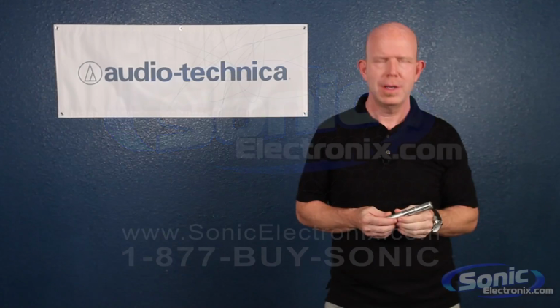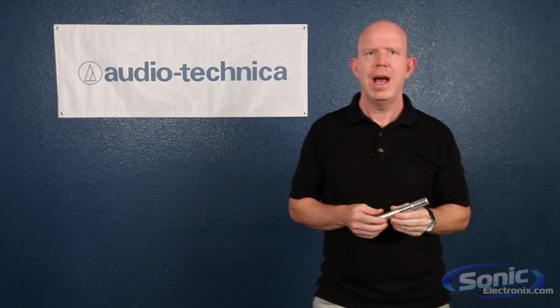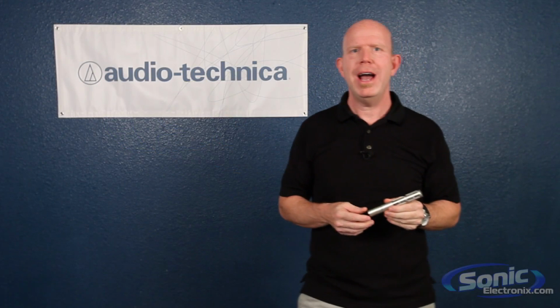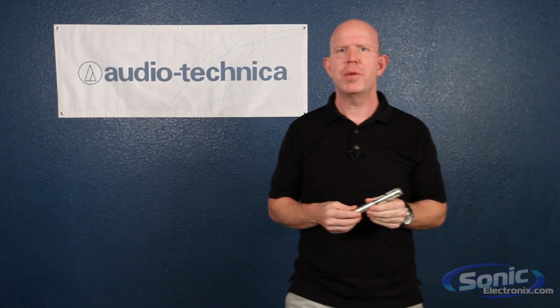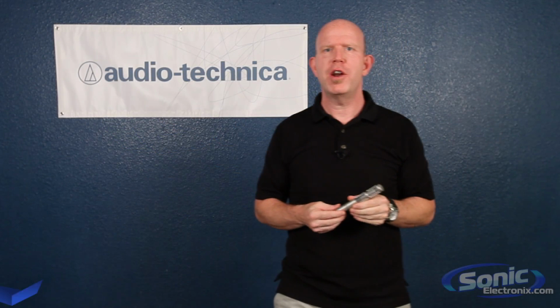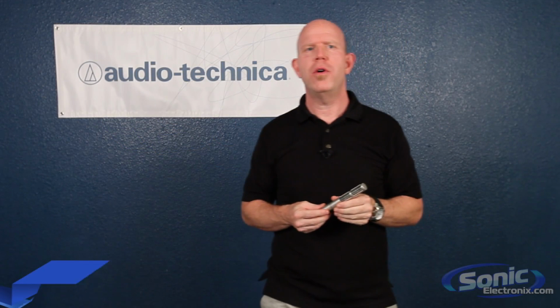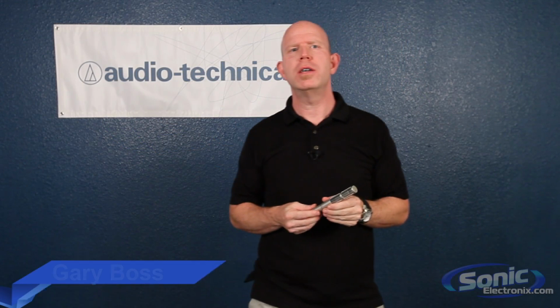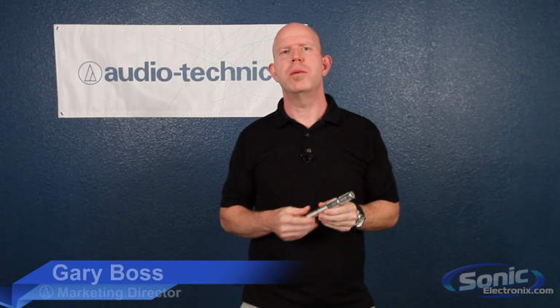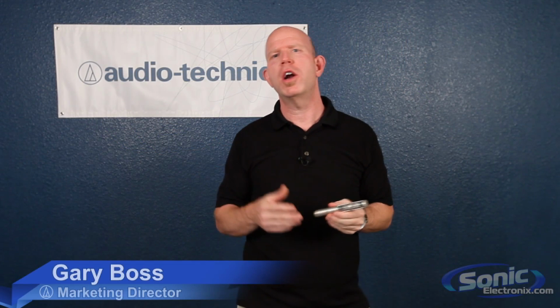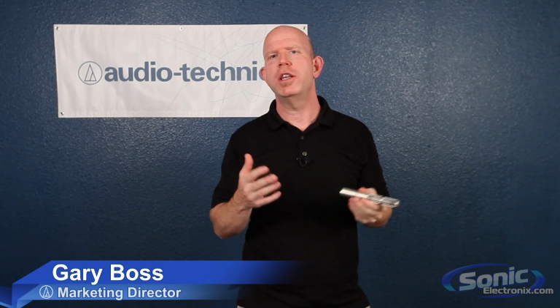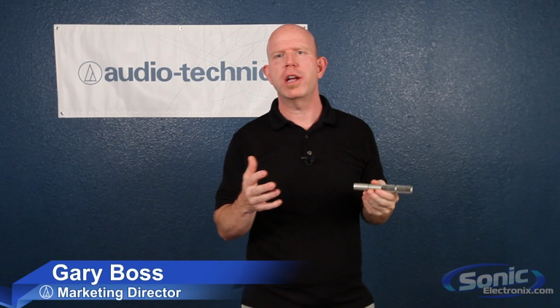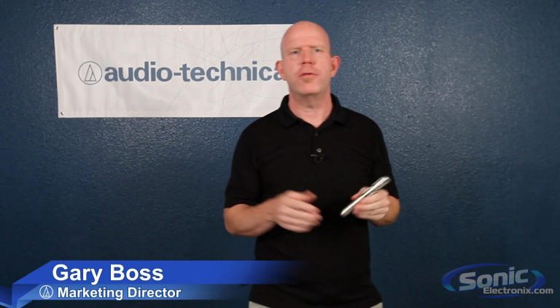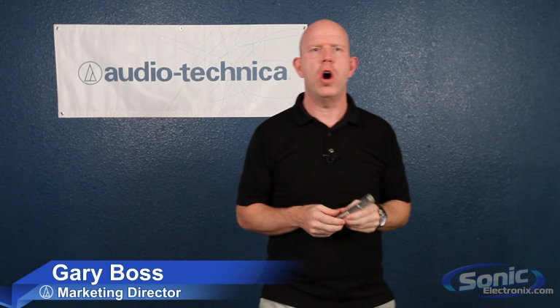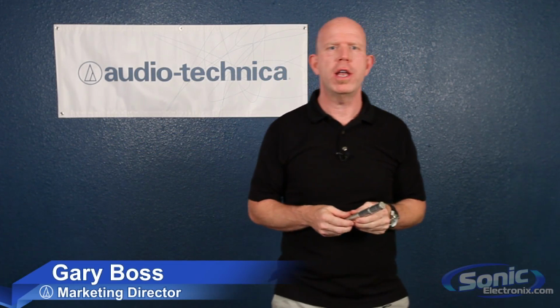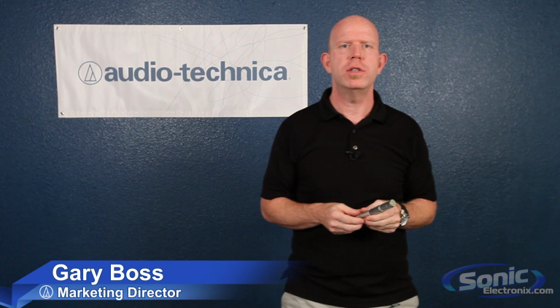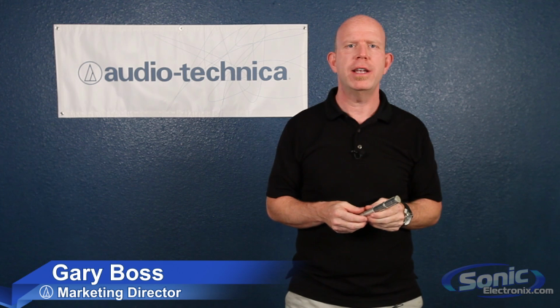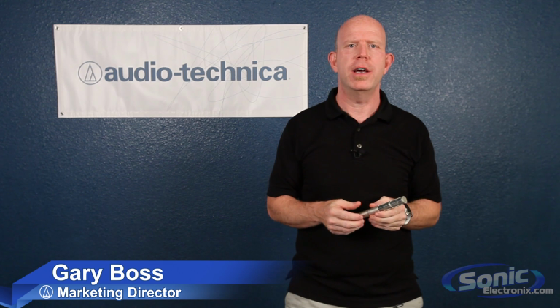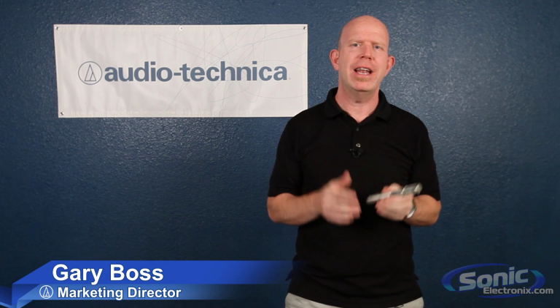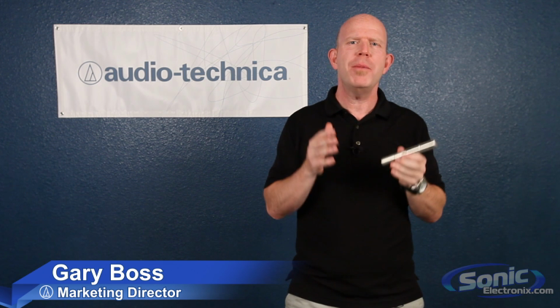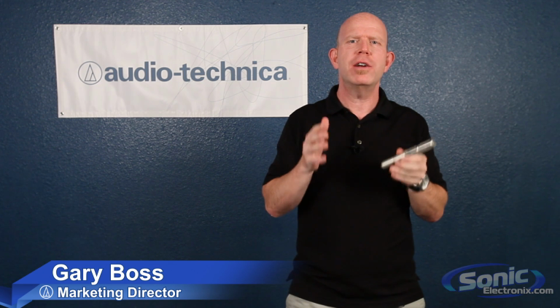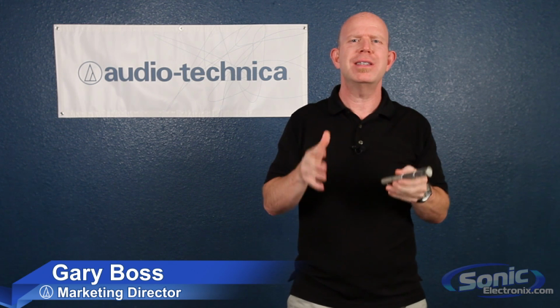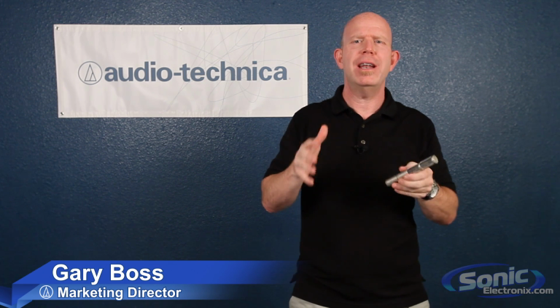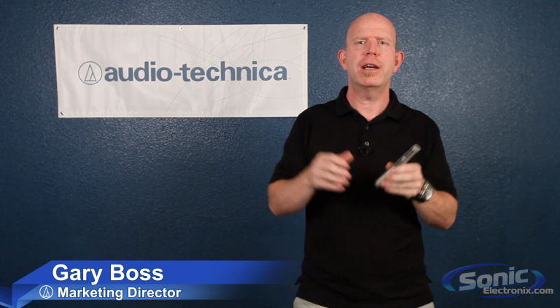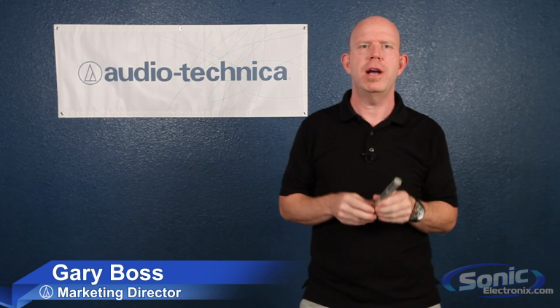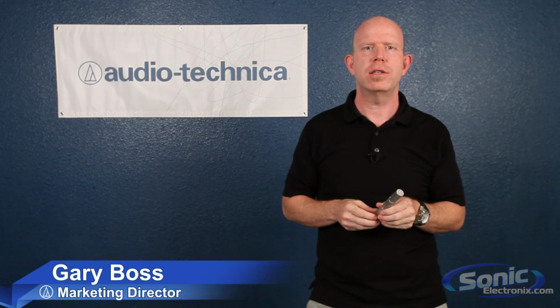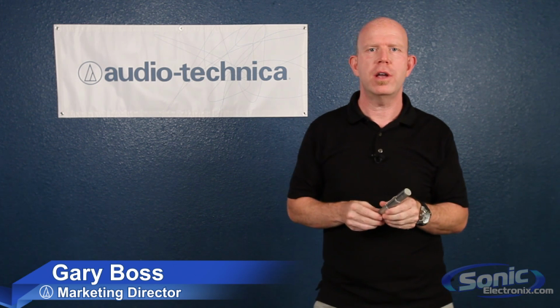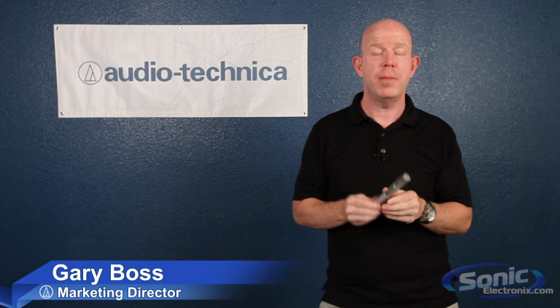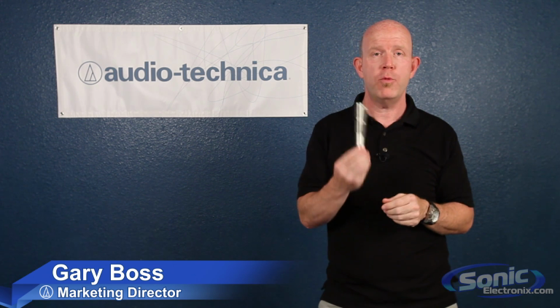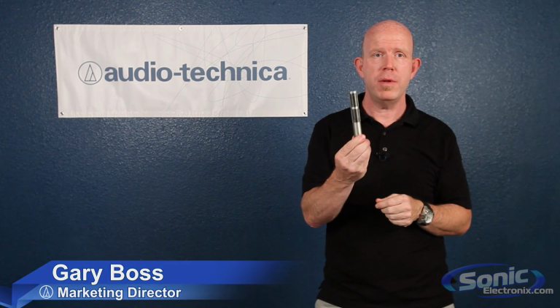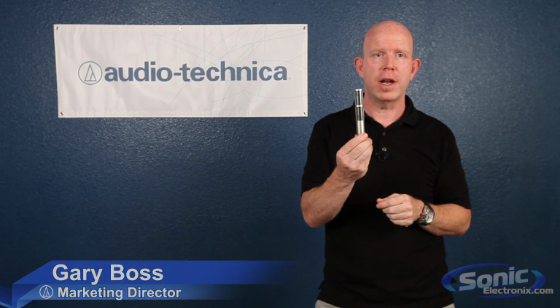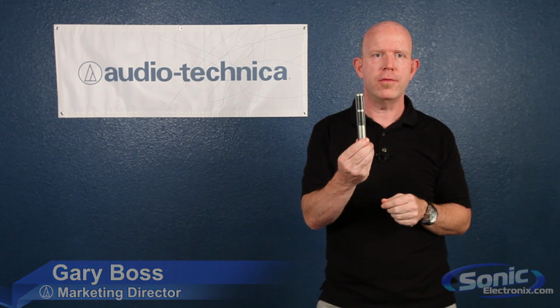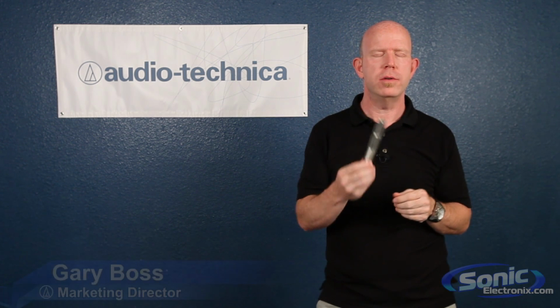Hi, I'm Gary Boss, the Marketing Director for Audio-Technica, and I'm here at Sonic Electronics talking about ribbon microphones.